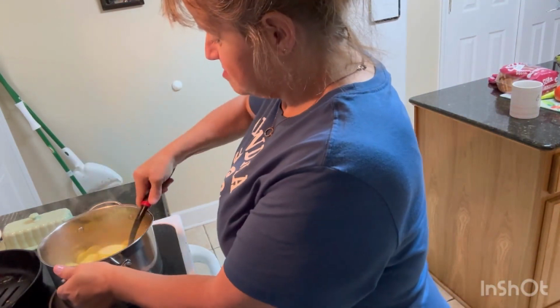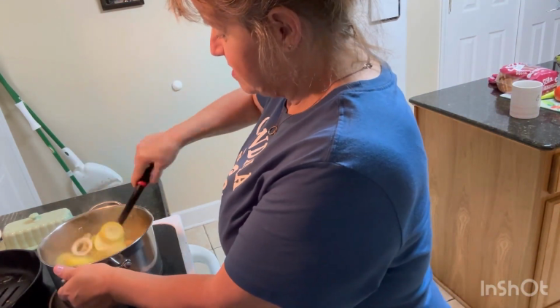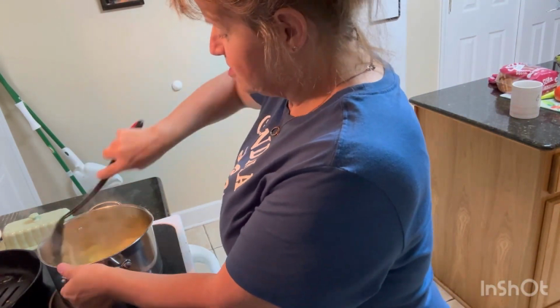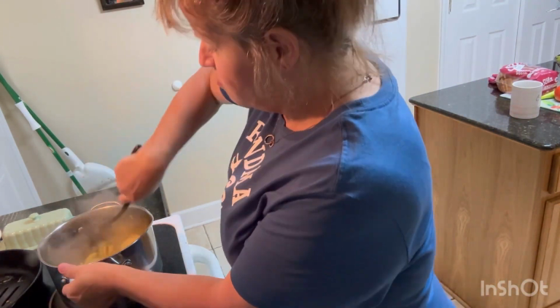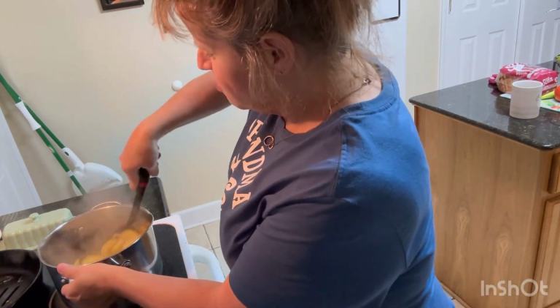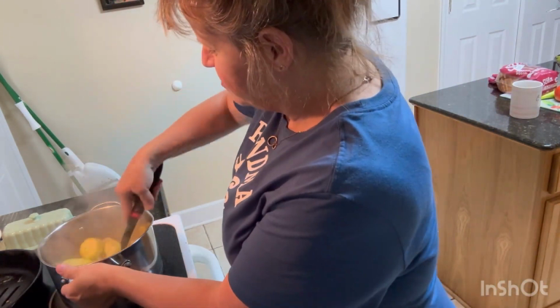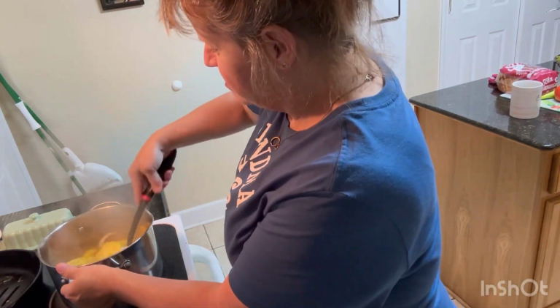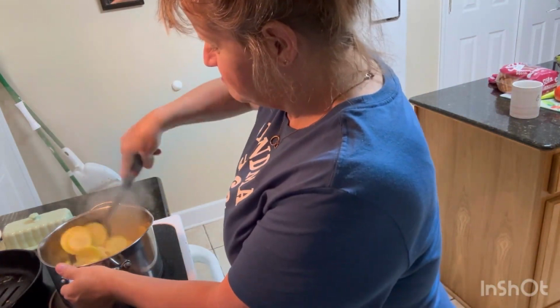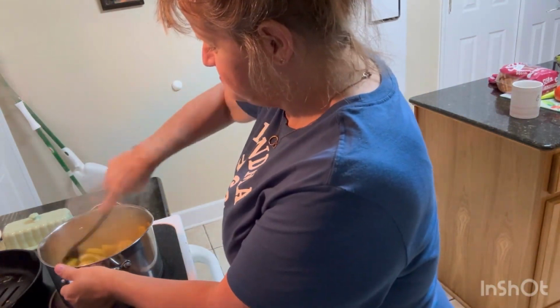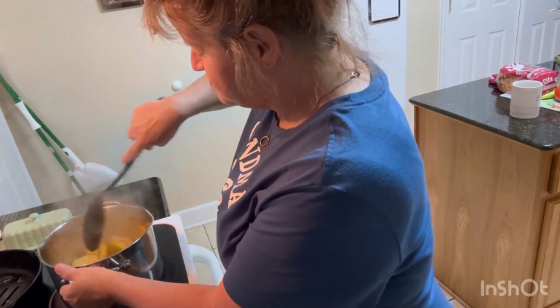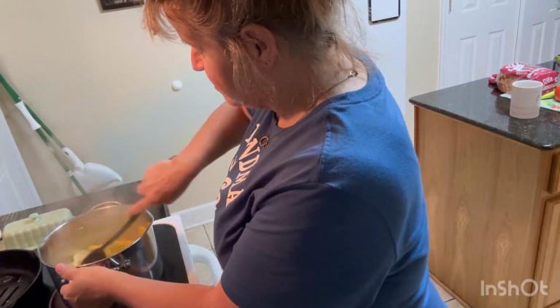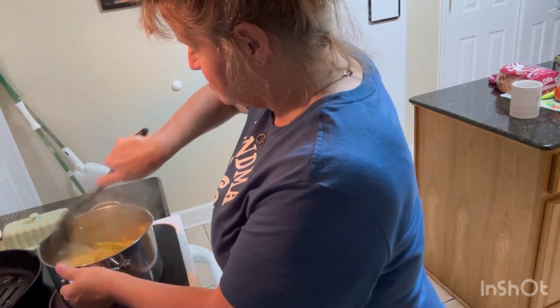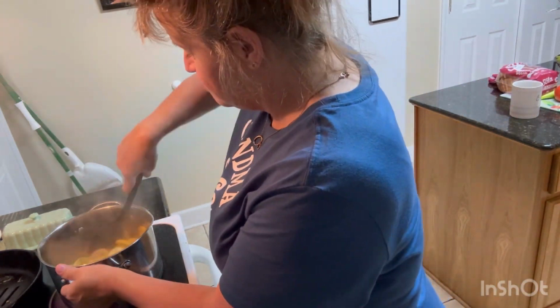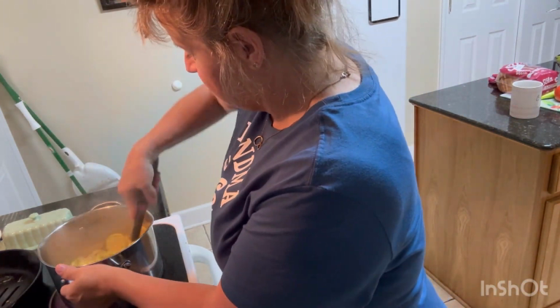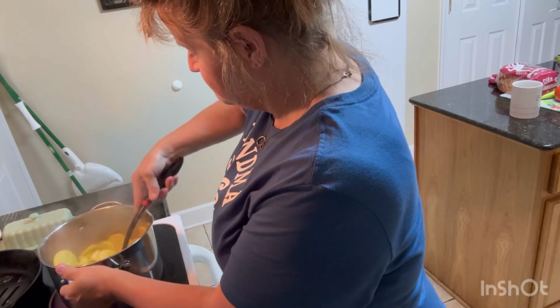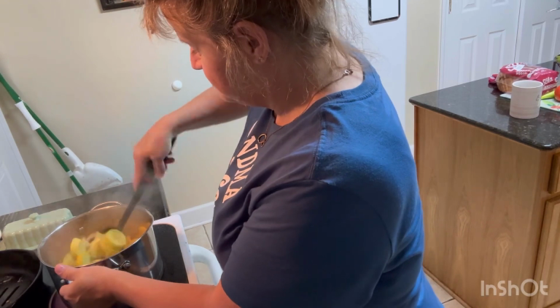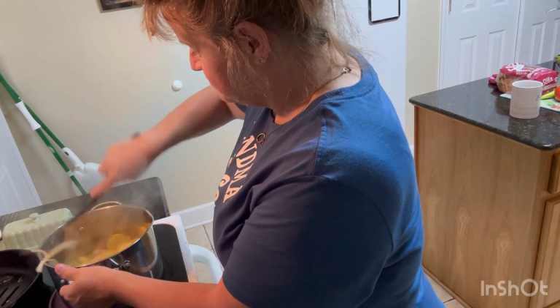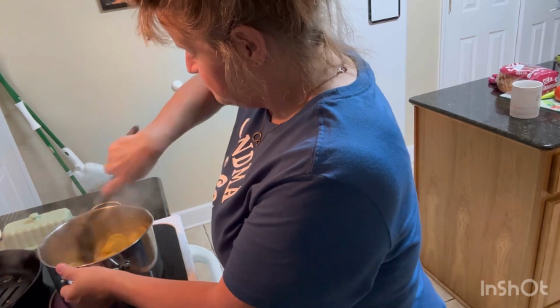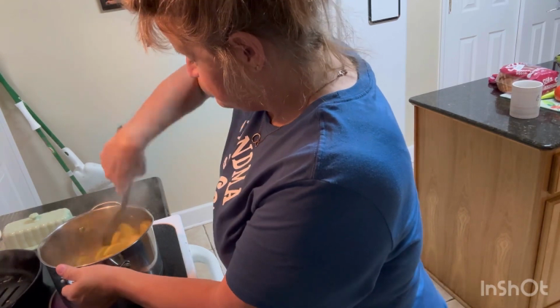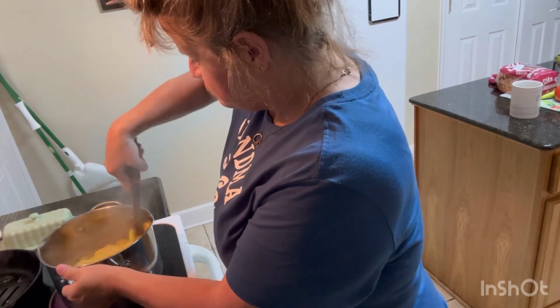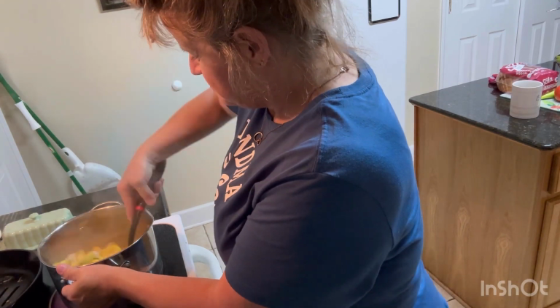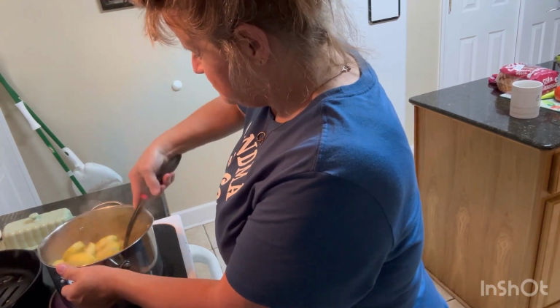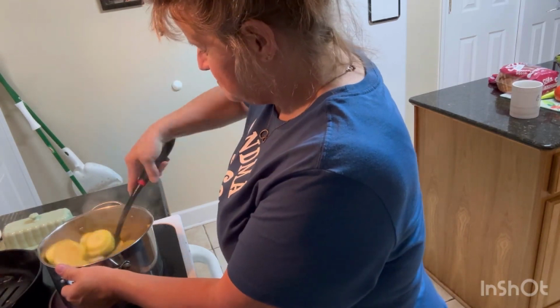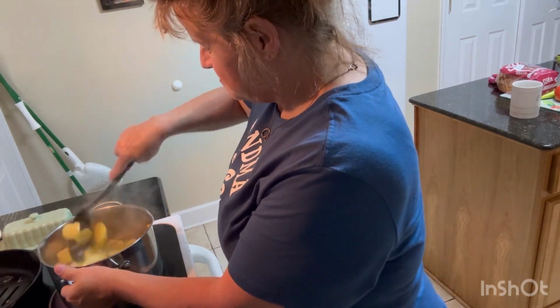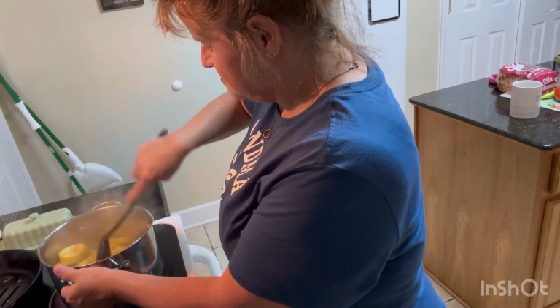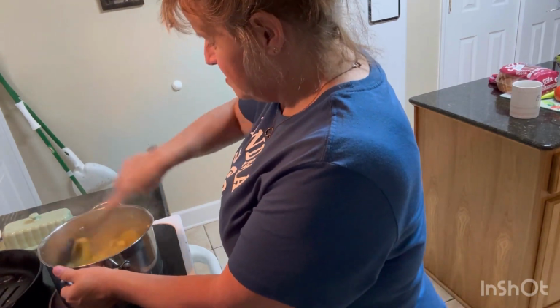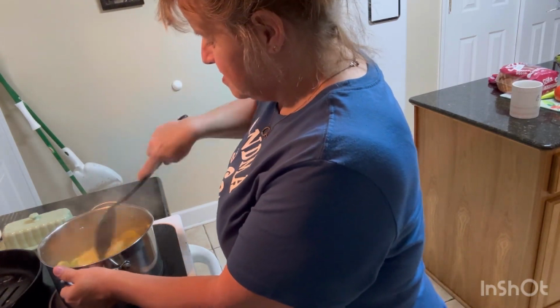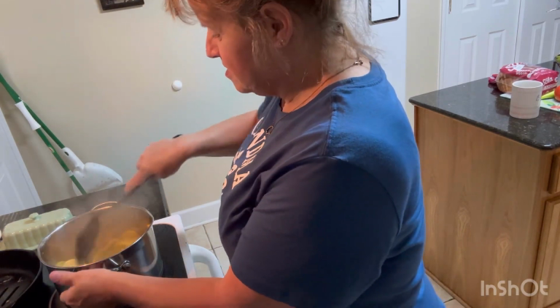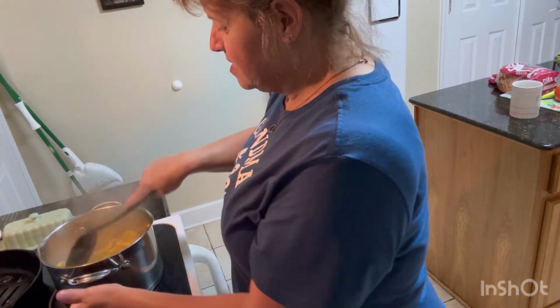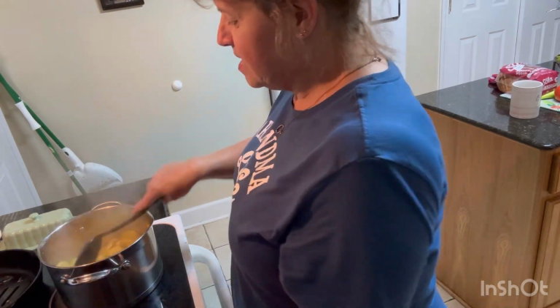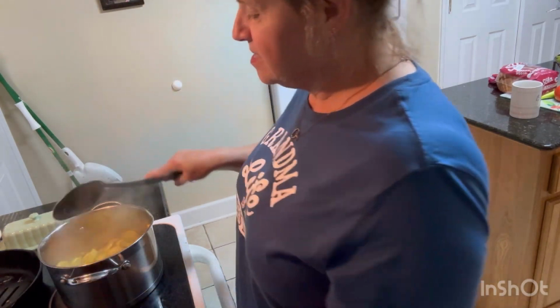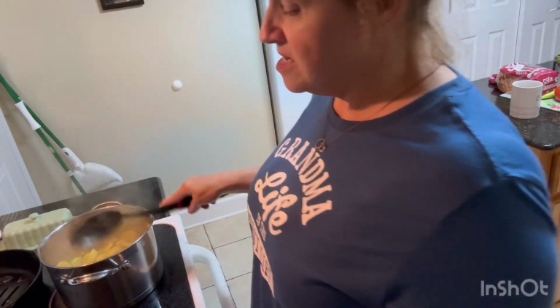There's a lot of water in it so I'm just gonna turn it down and let it kind of steam.